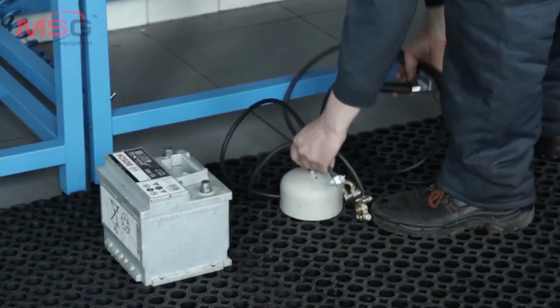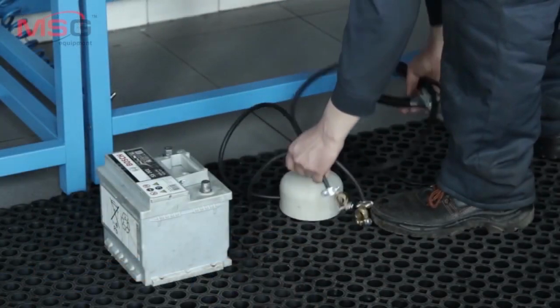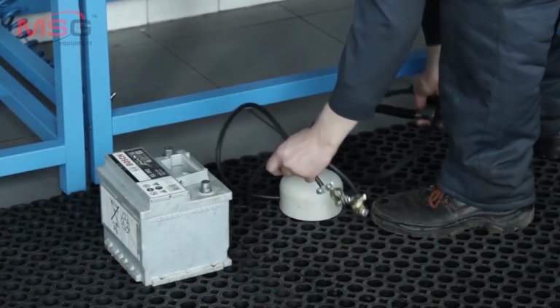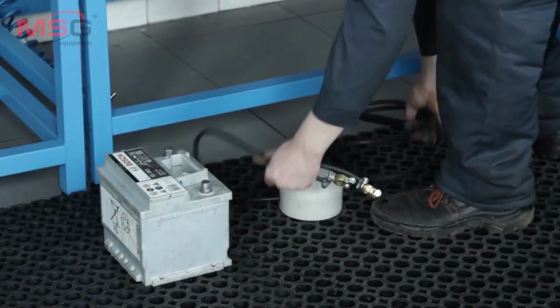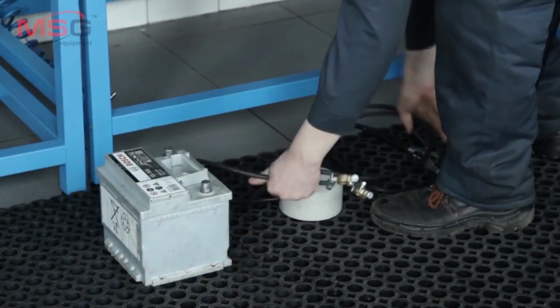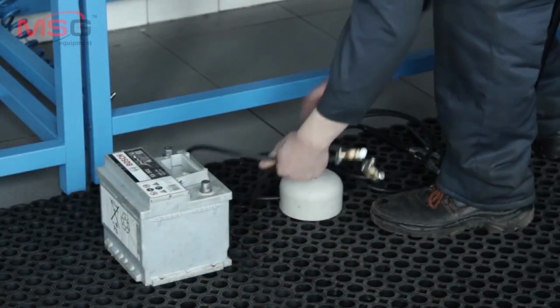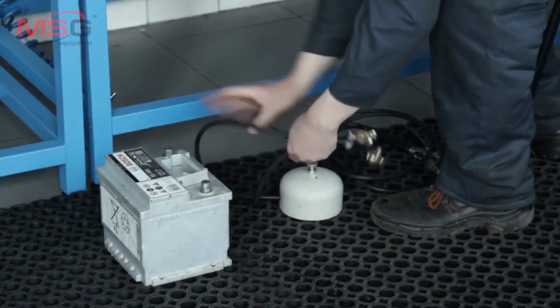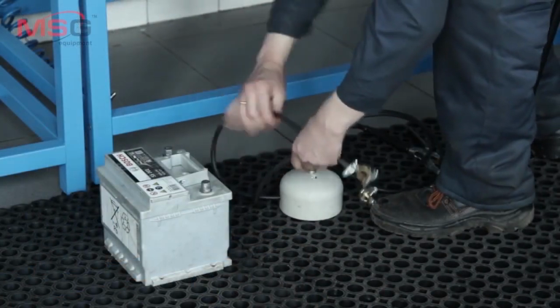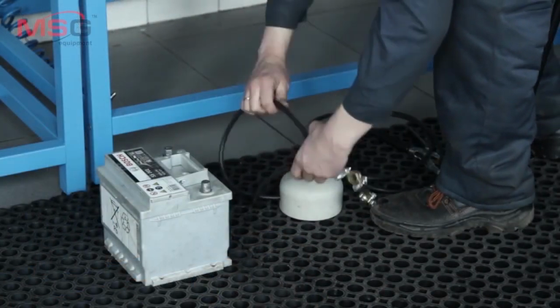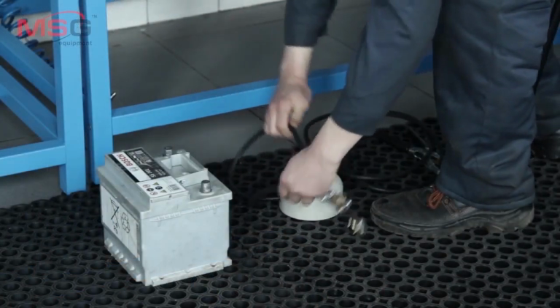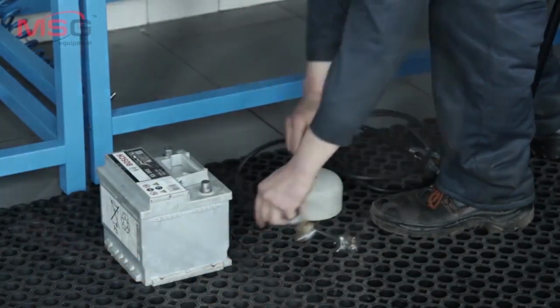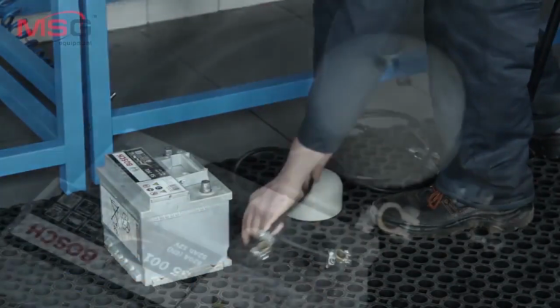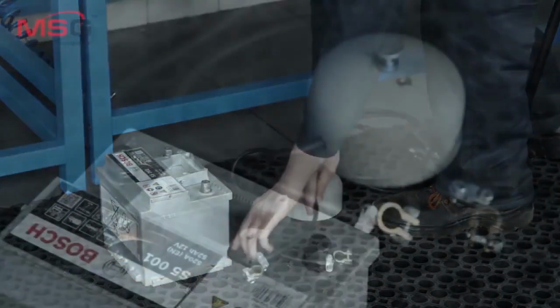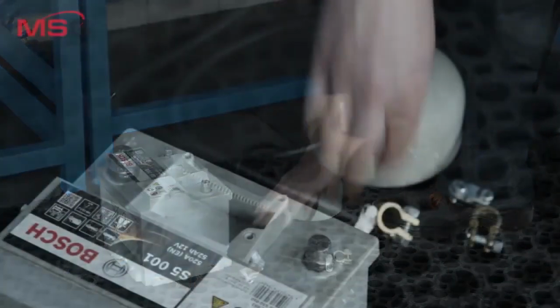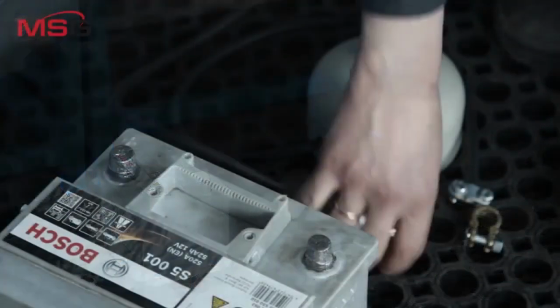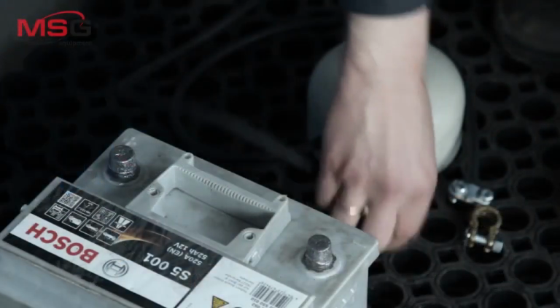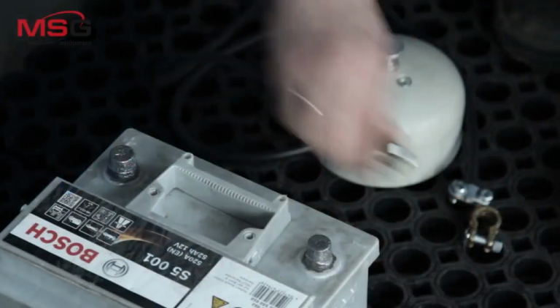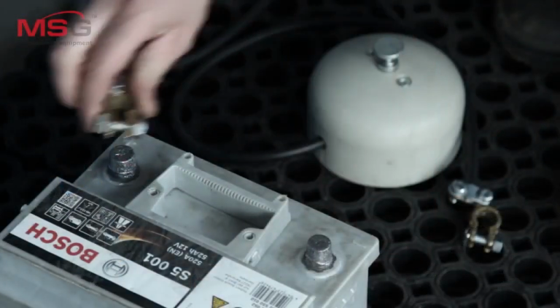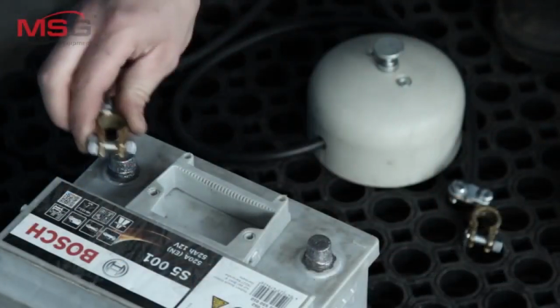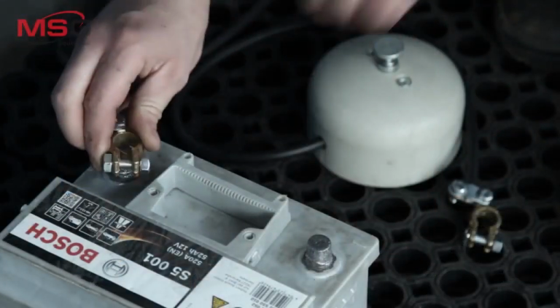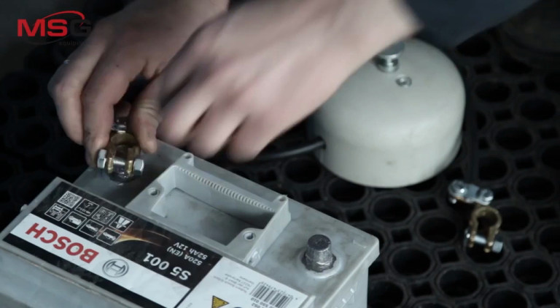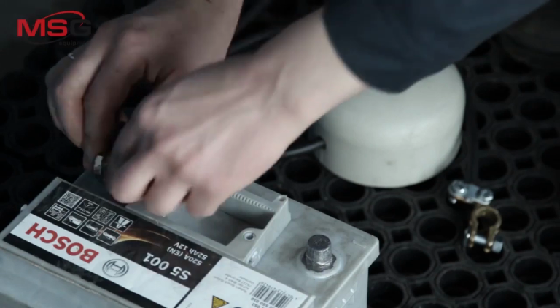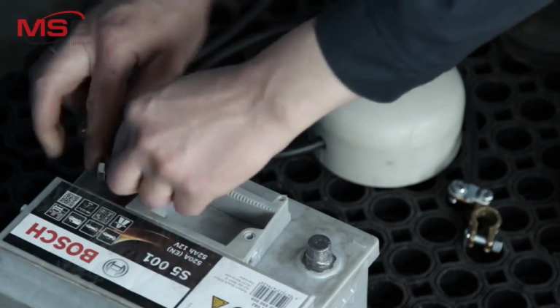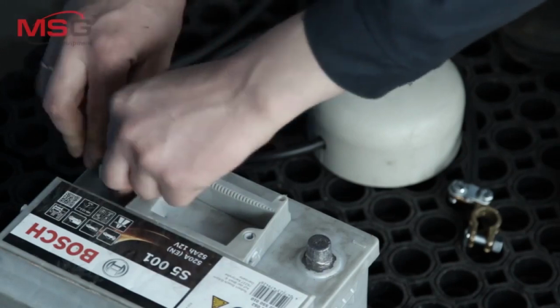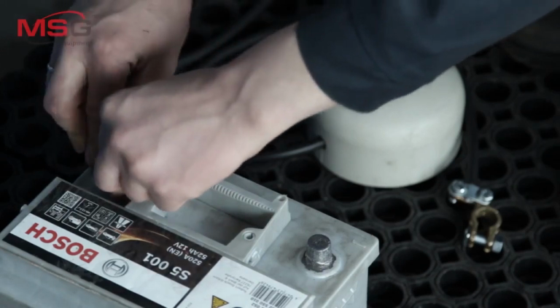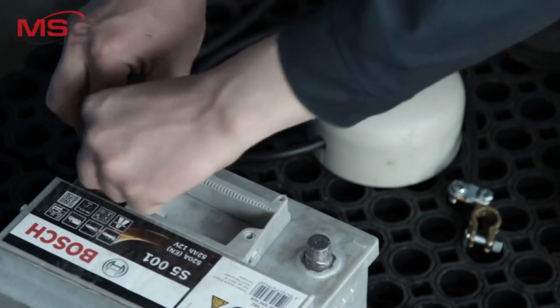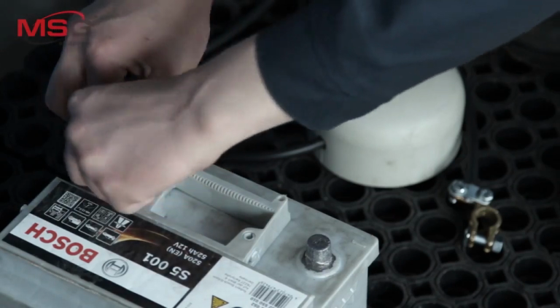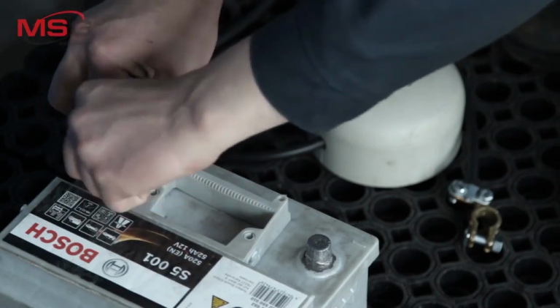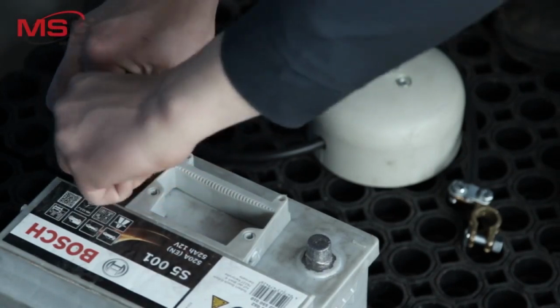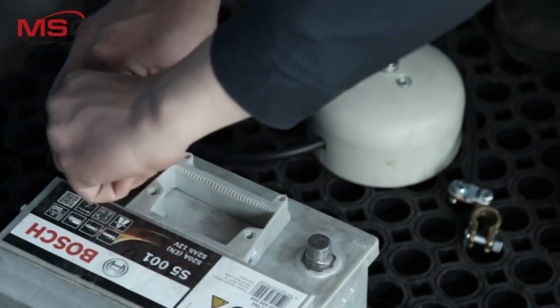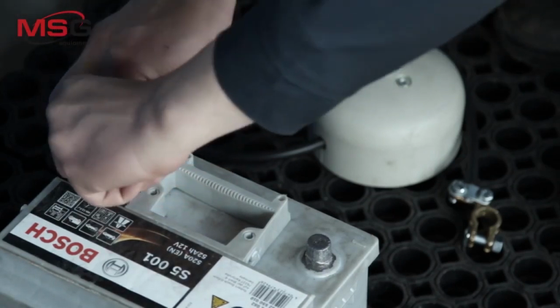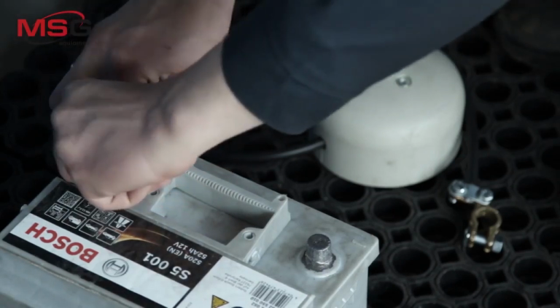To connect to the battery, you just need to place the welder outputs on the corresponding terminals of the battery.